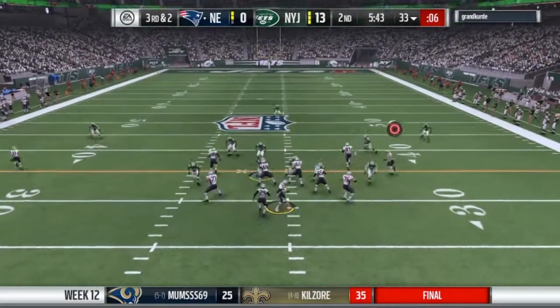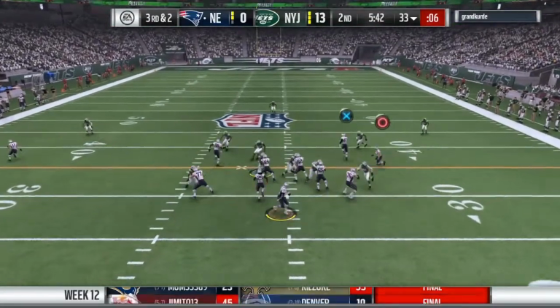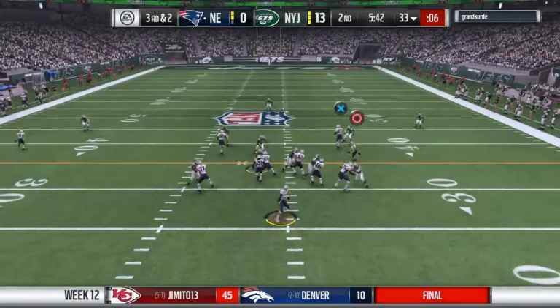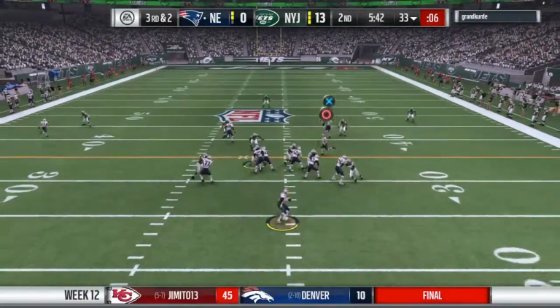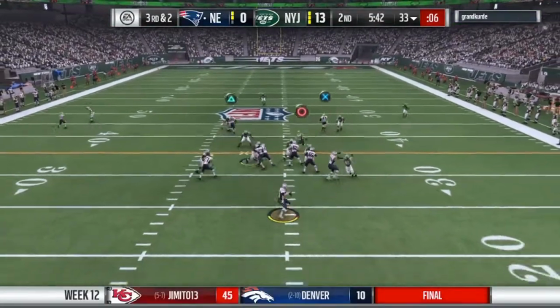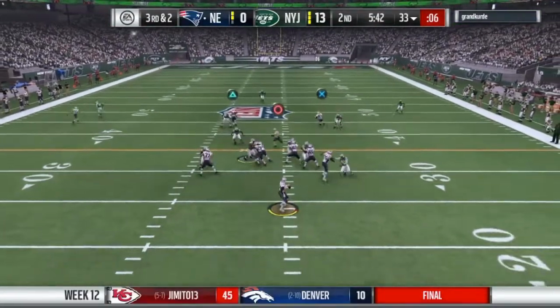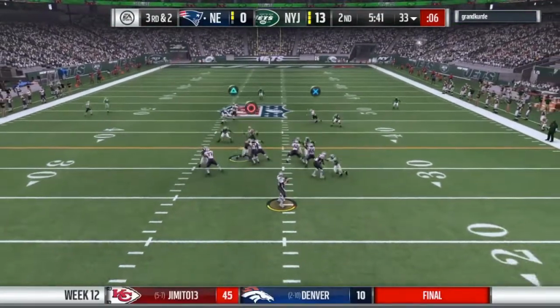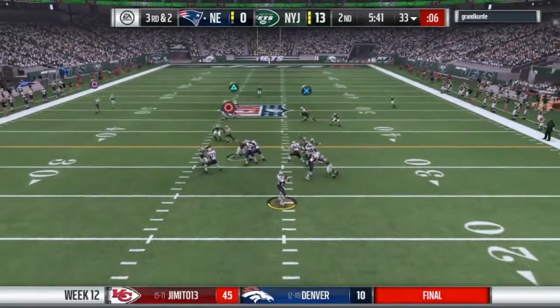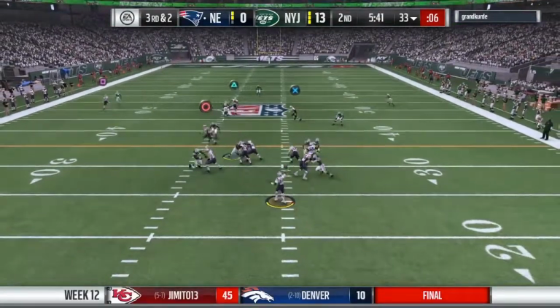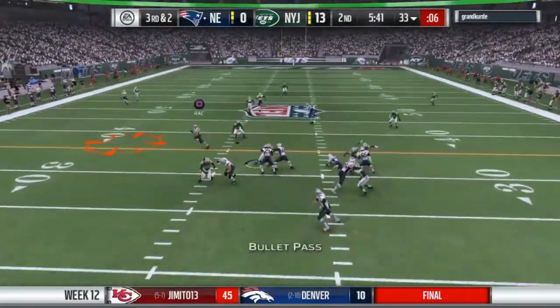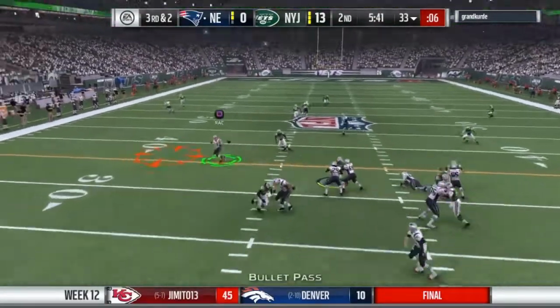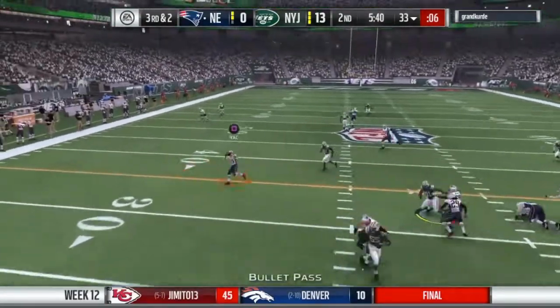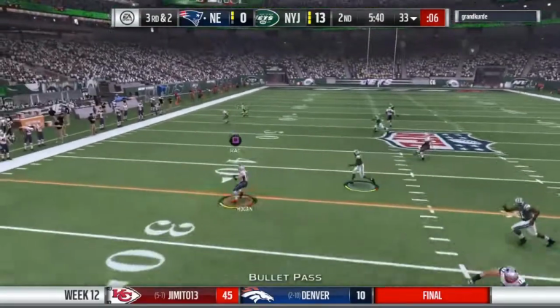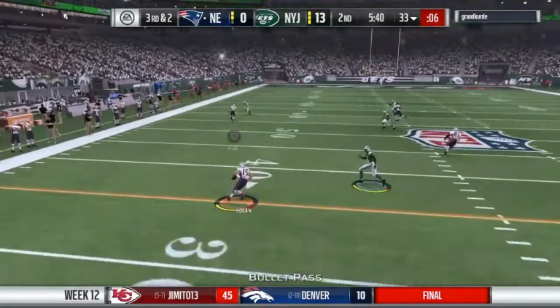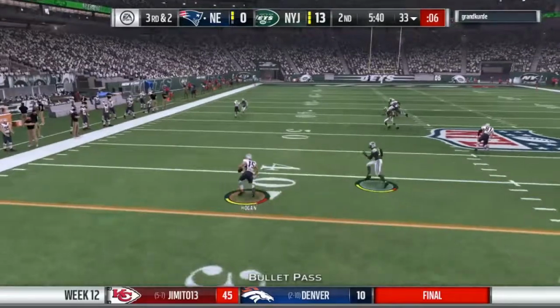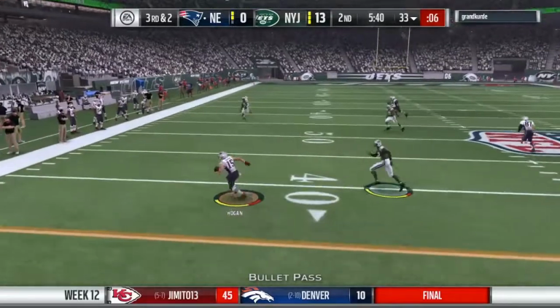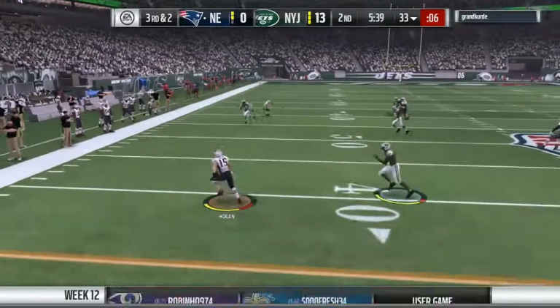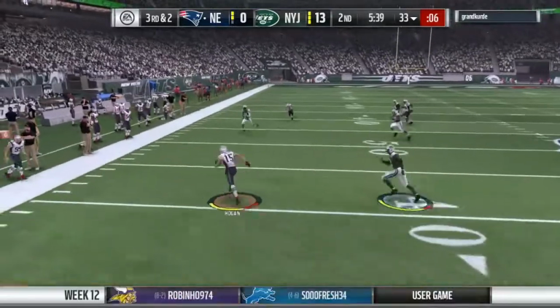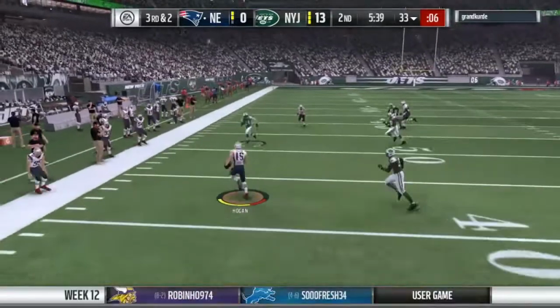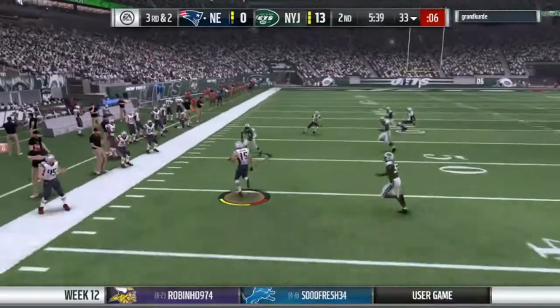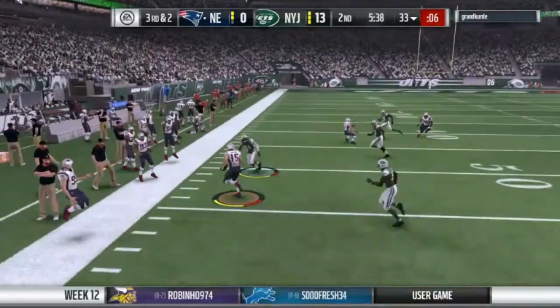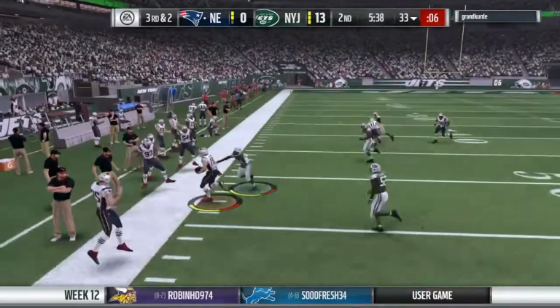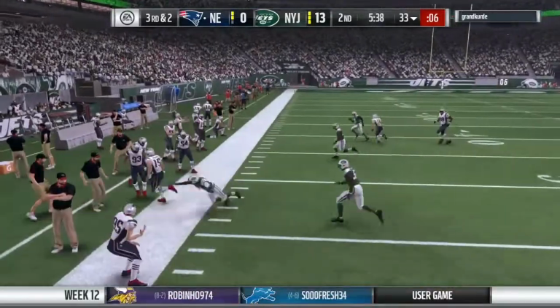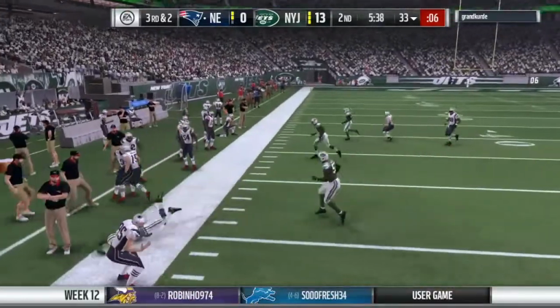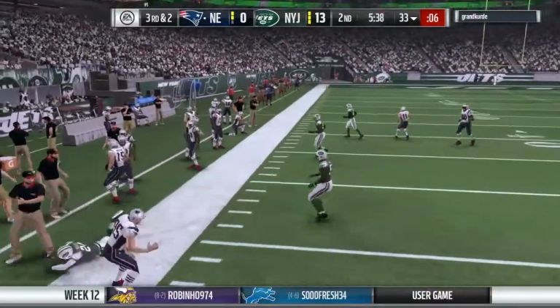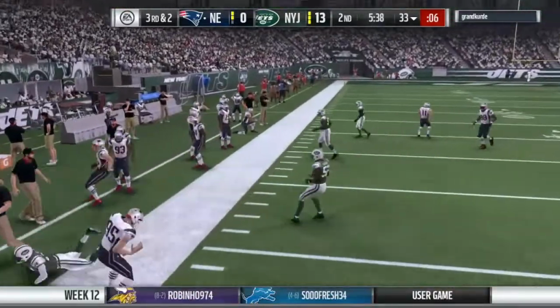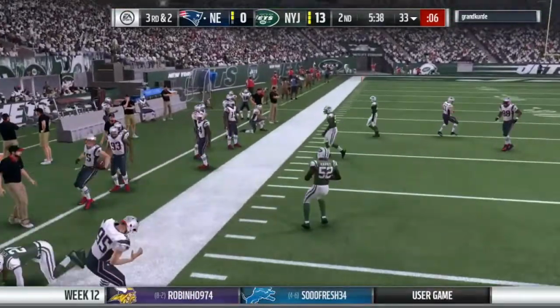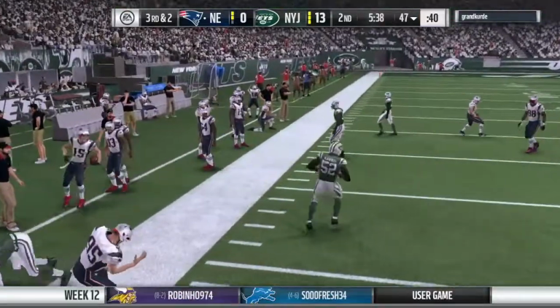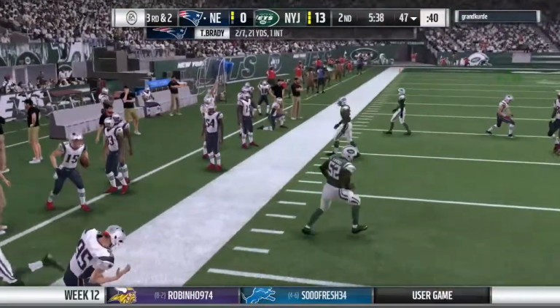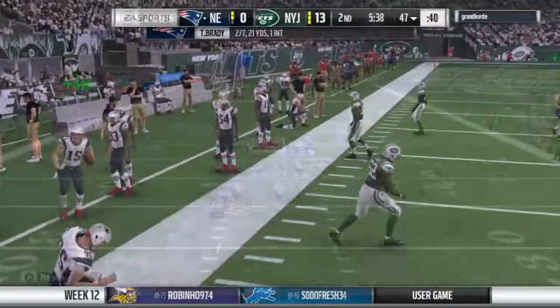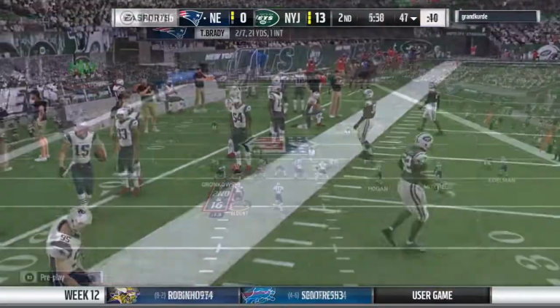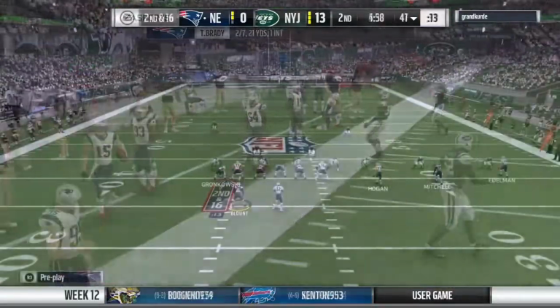Brady looking to throw on third and two. The throw left side, complete to Hogan, and he'll be out of bounds.